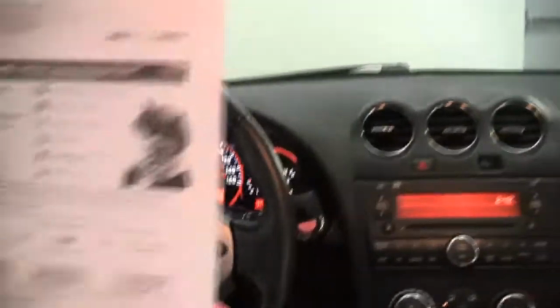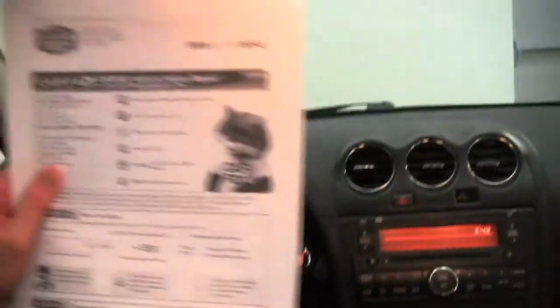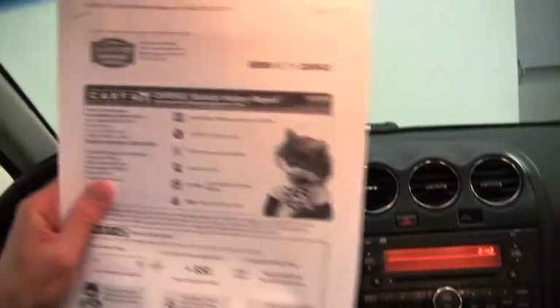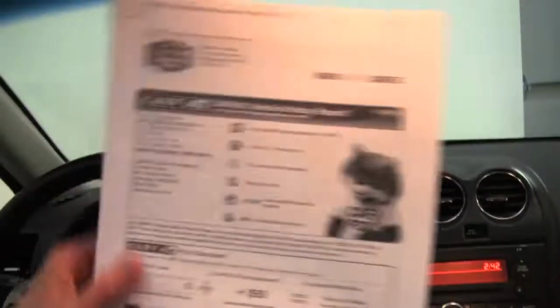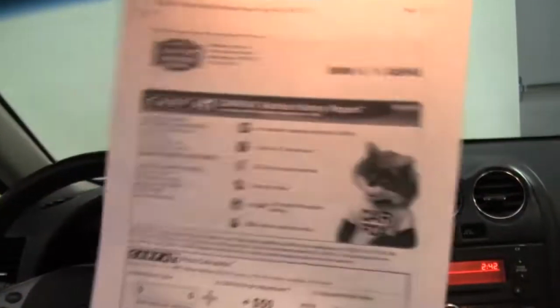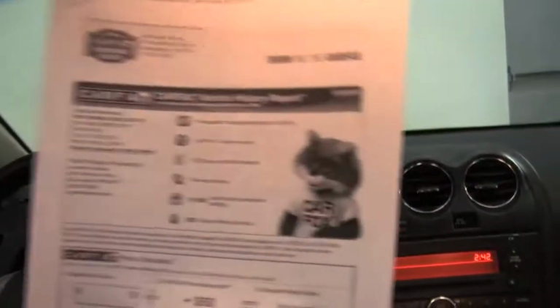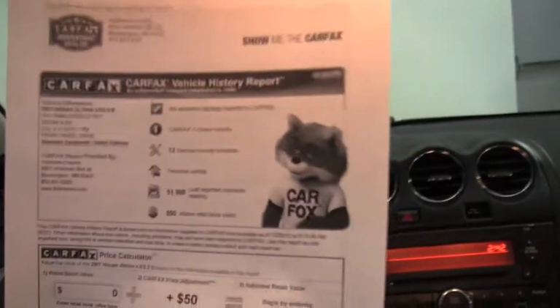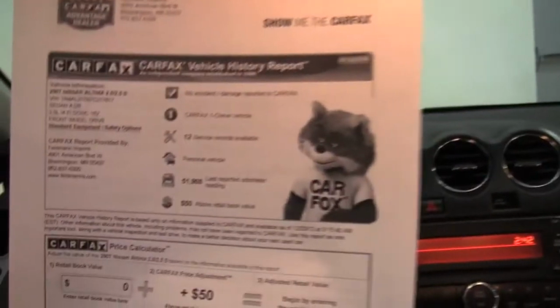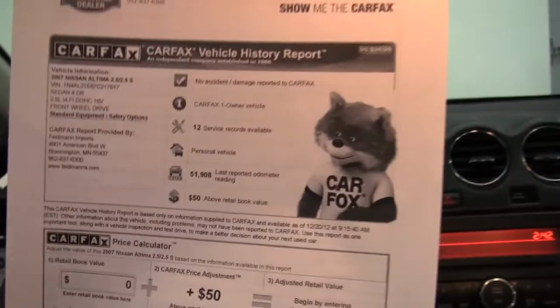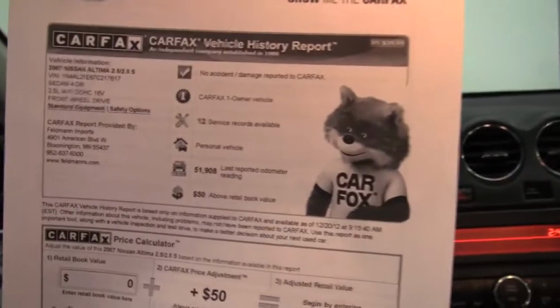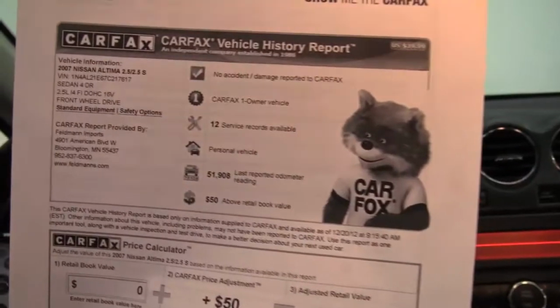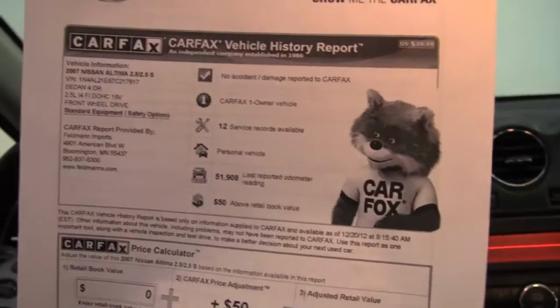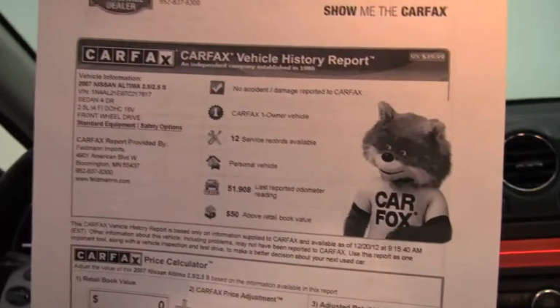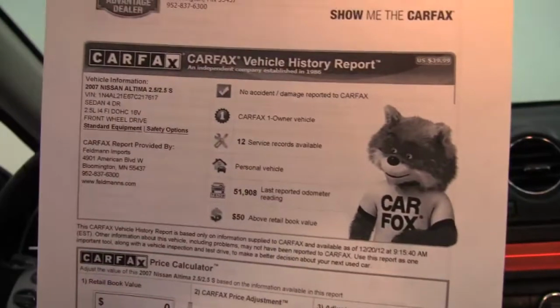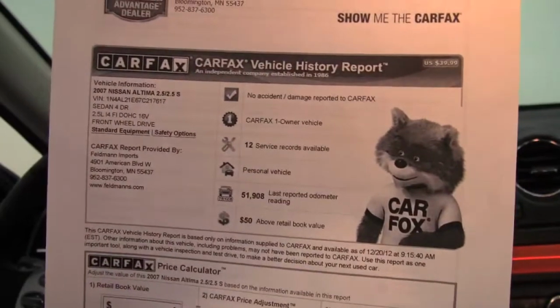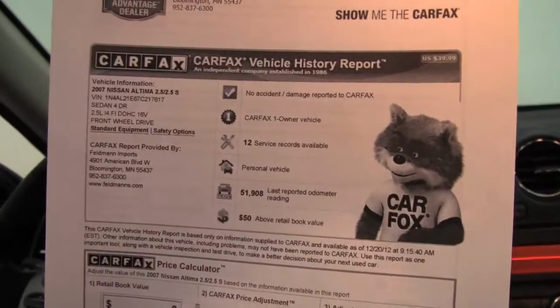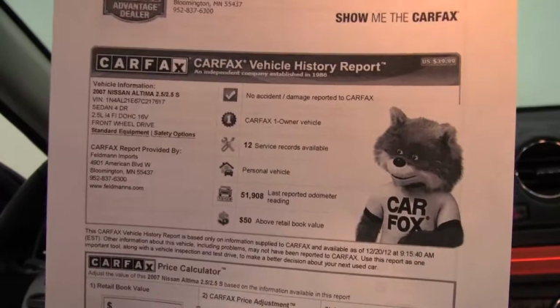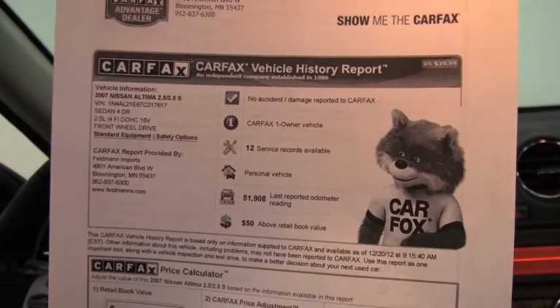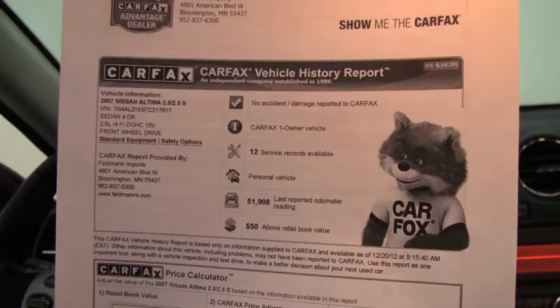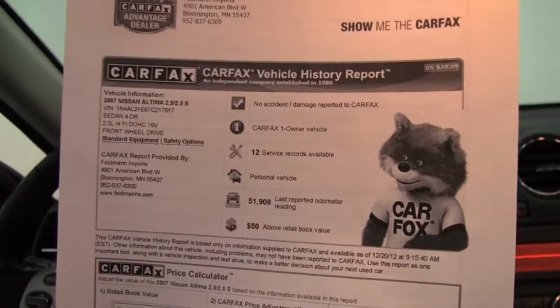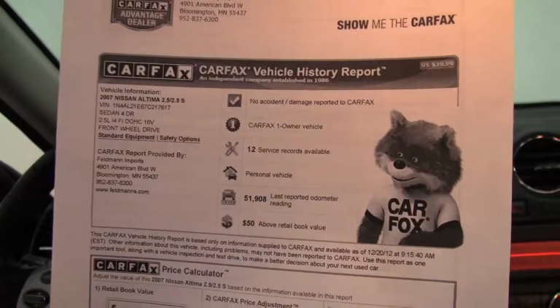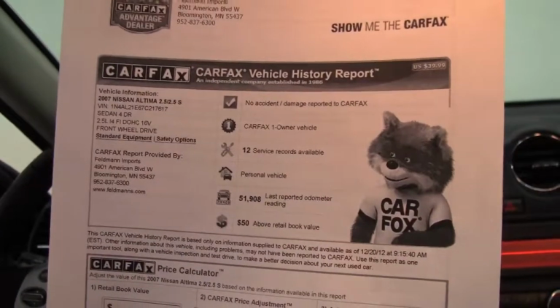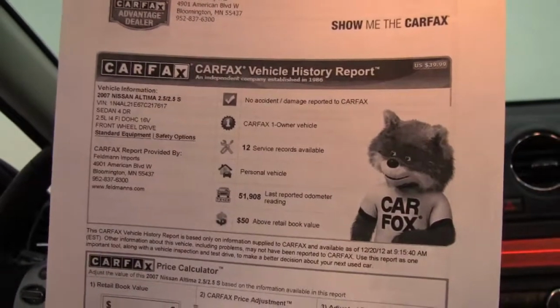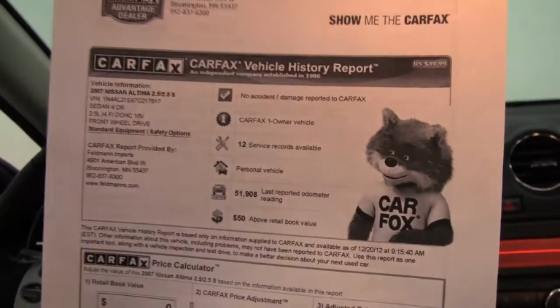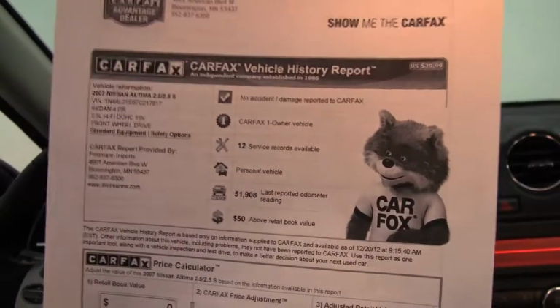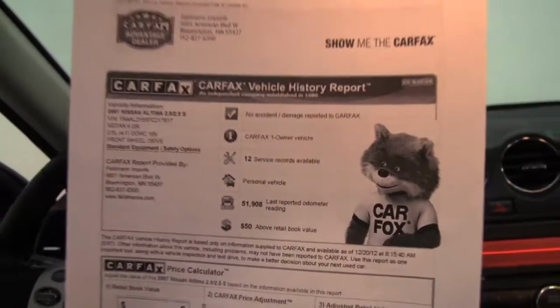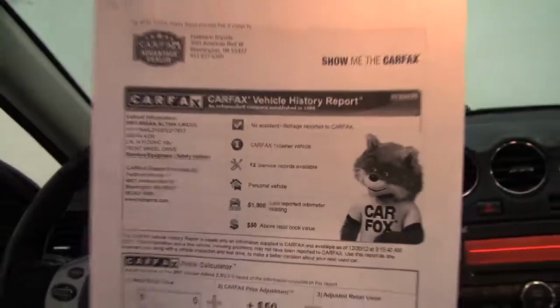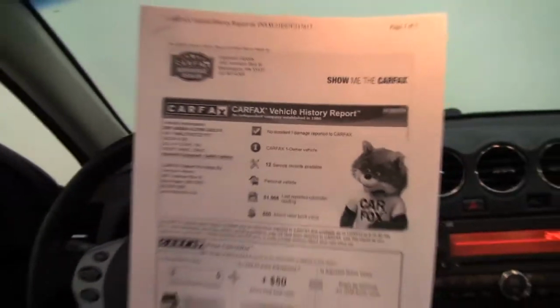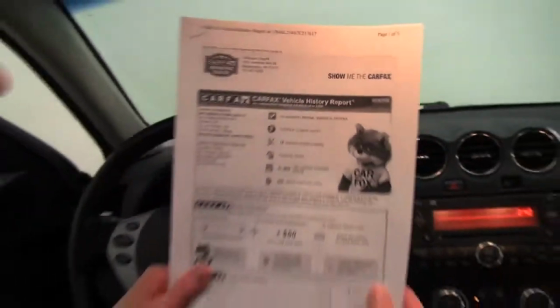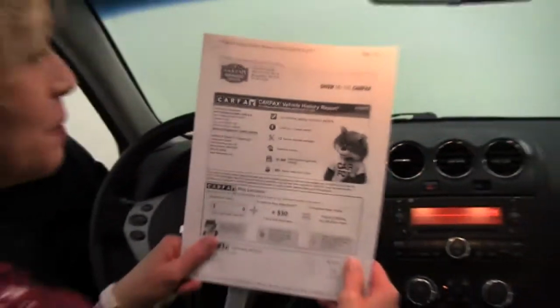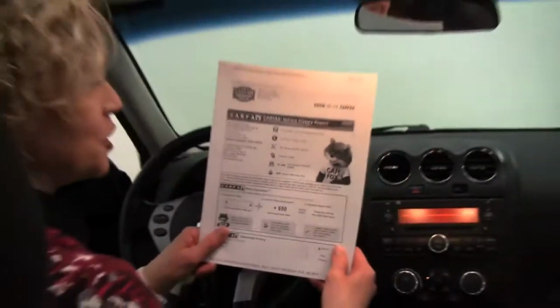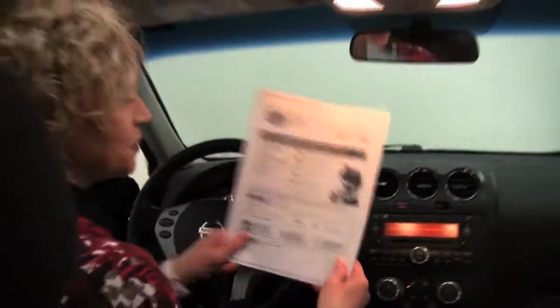Here's the Carfax: no accidents or damage, one owner vehicle, and extensive service records are available to you.